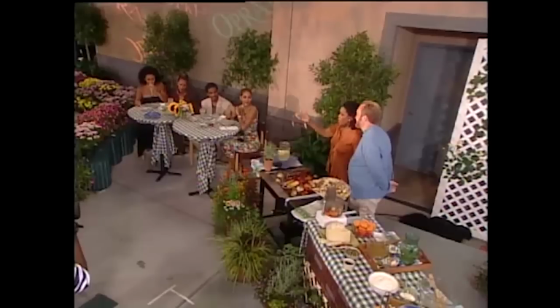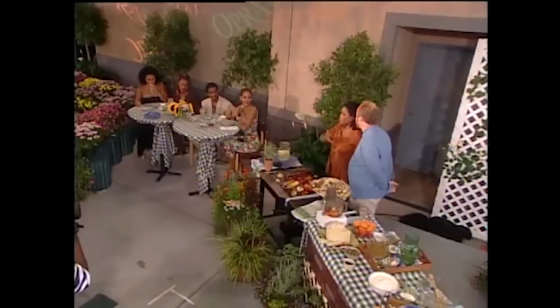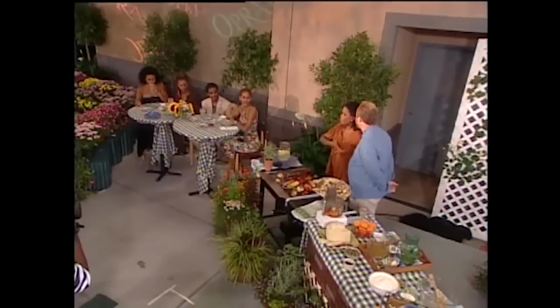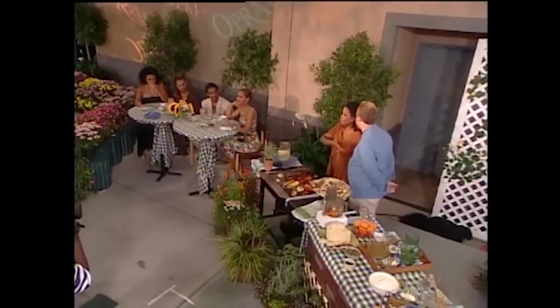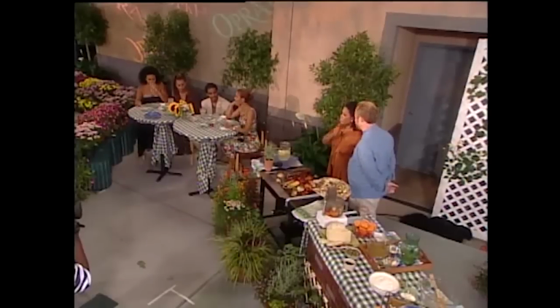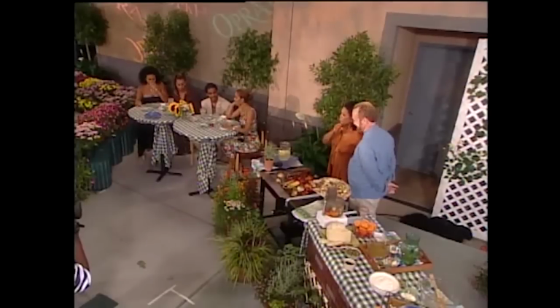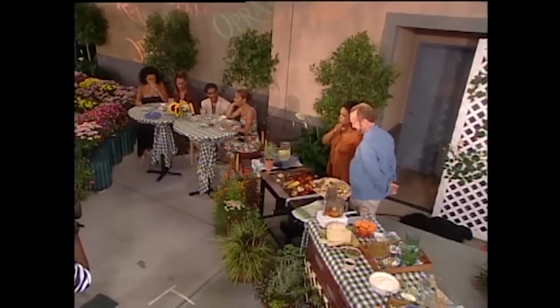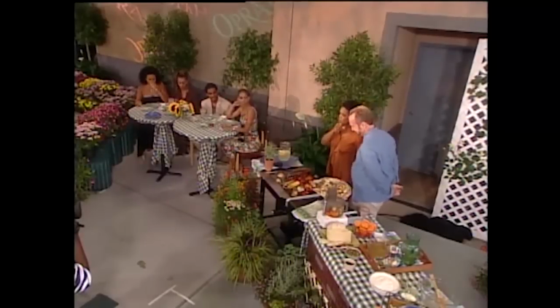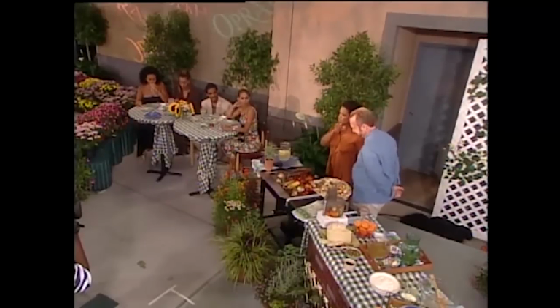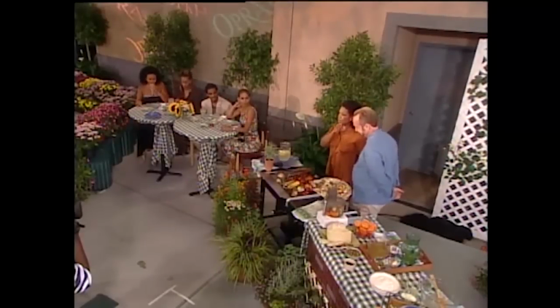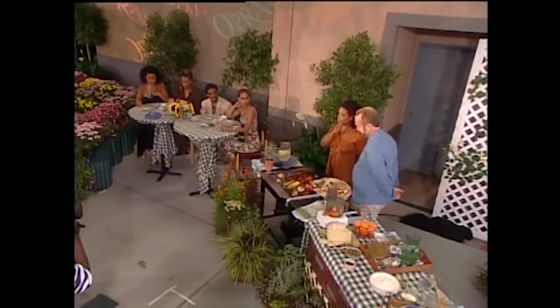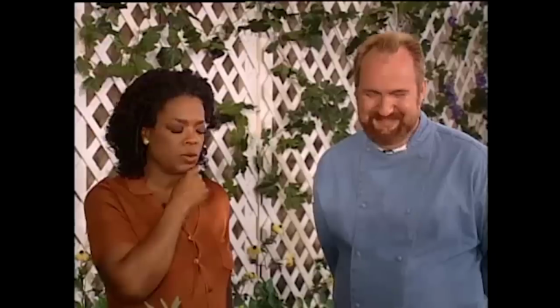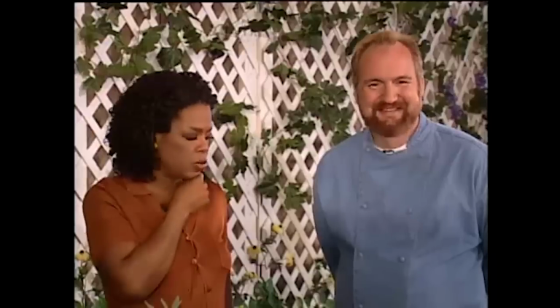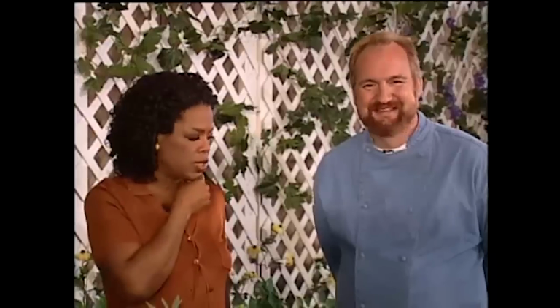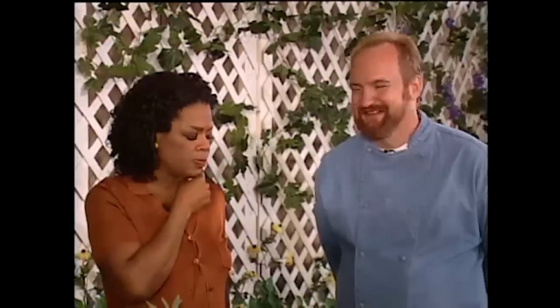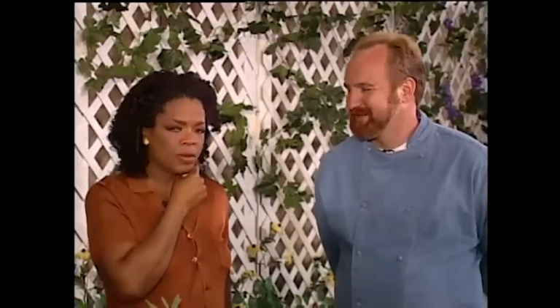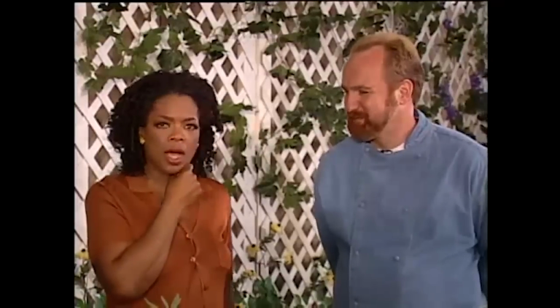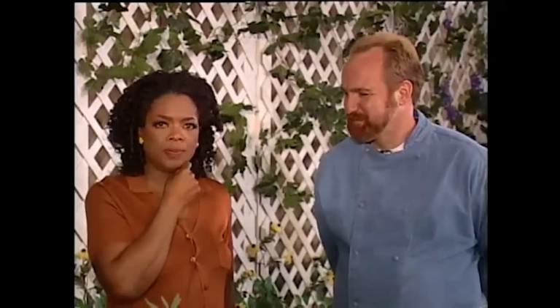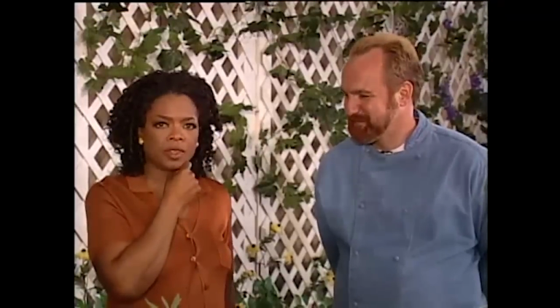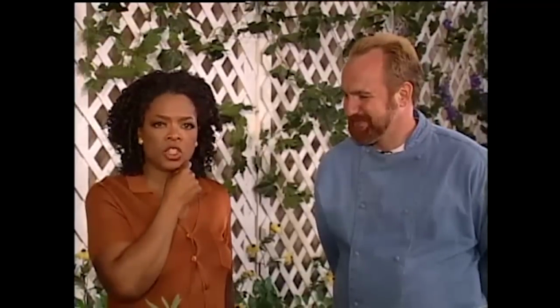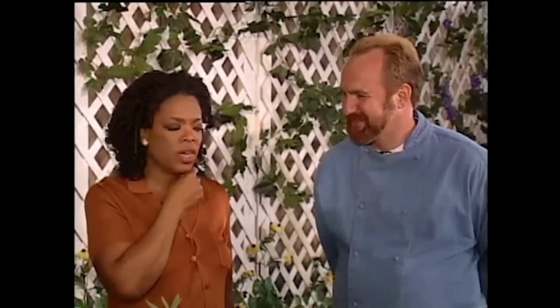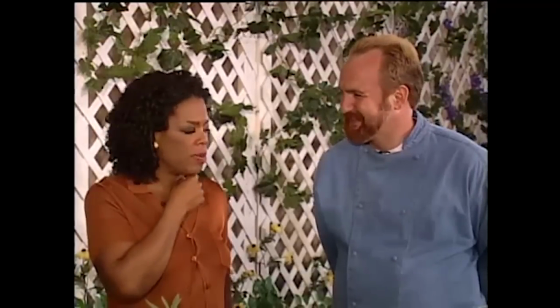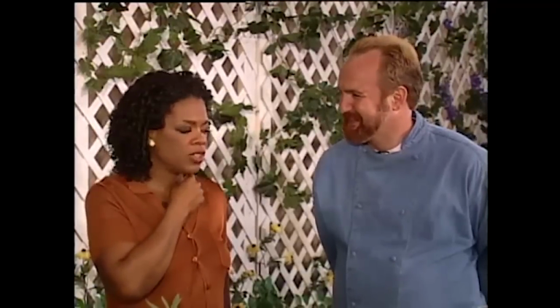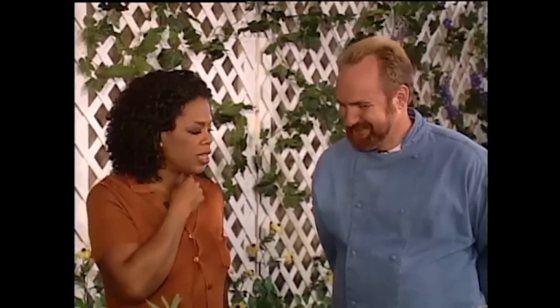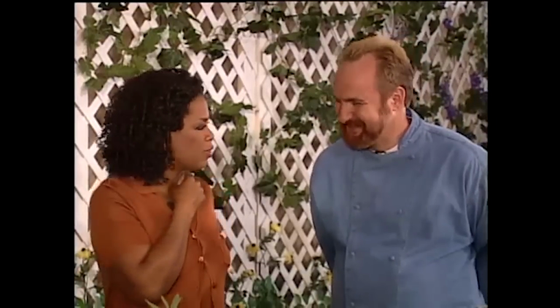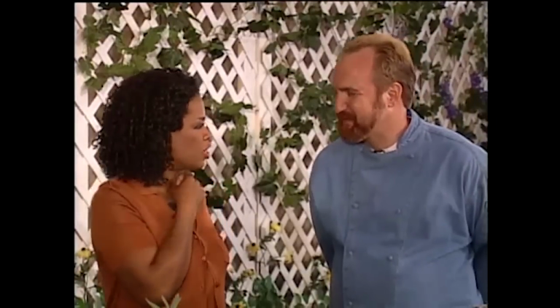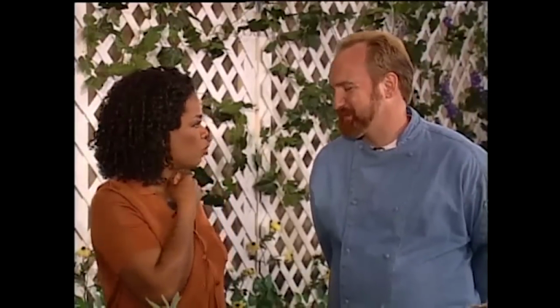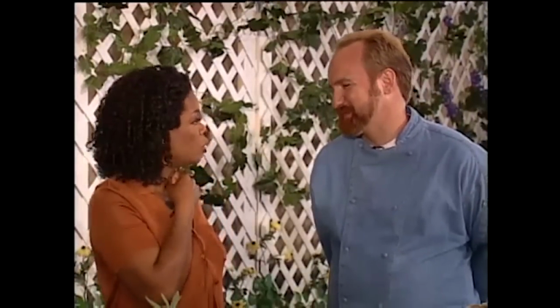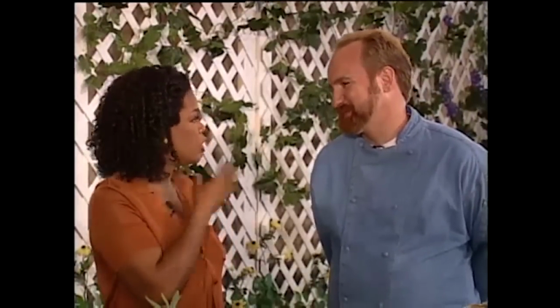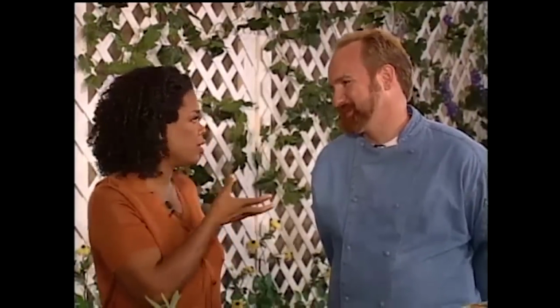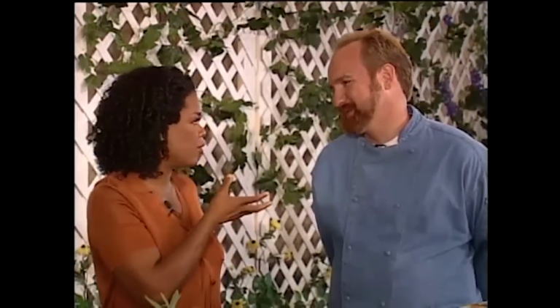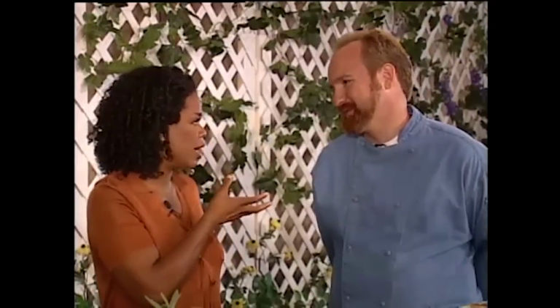My chef, Art Smith, is back to share some of his fabulous recipes with us. He's just one of the best cooks I've ever seen in the world, which we tell you that every day.